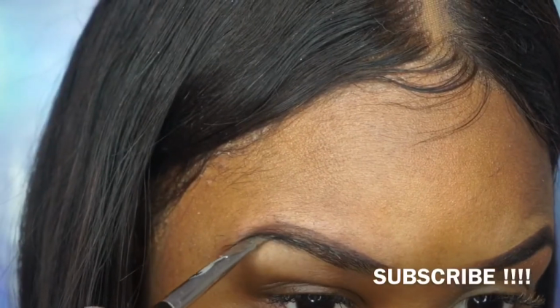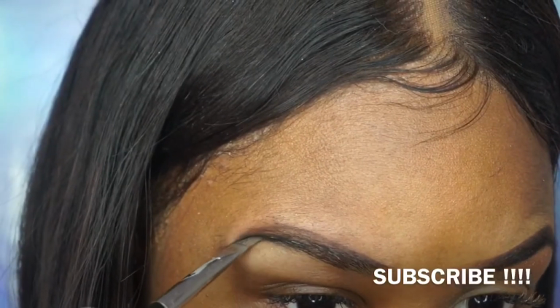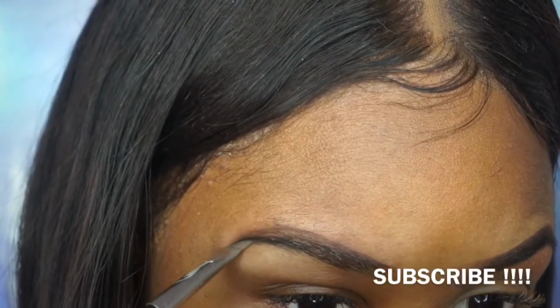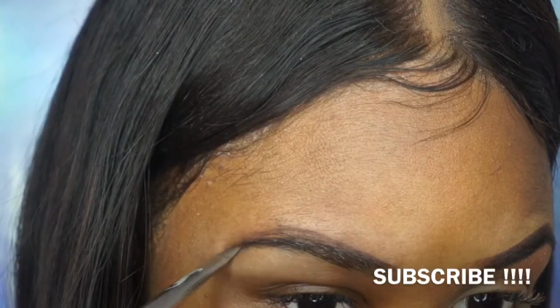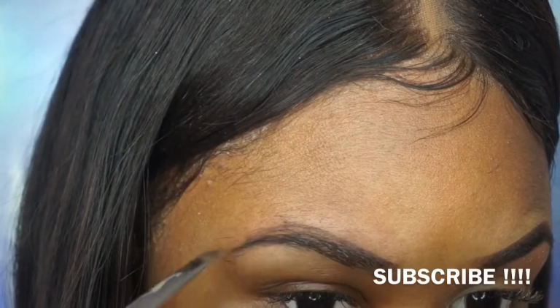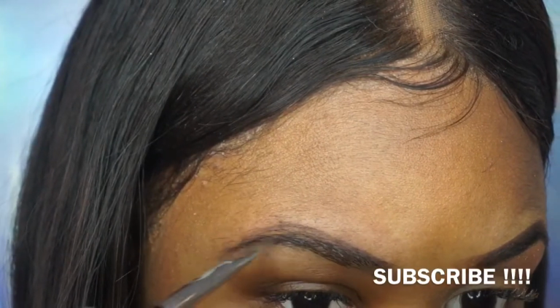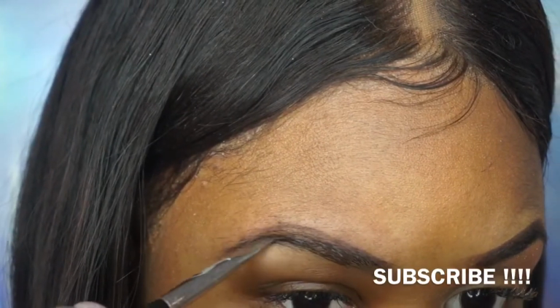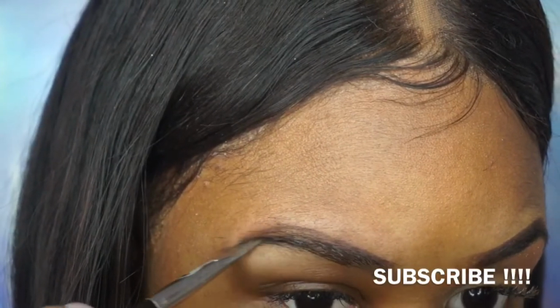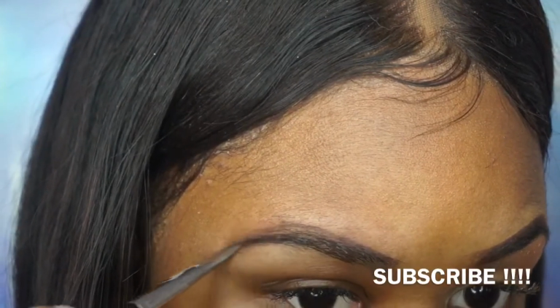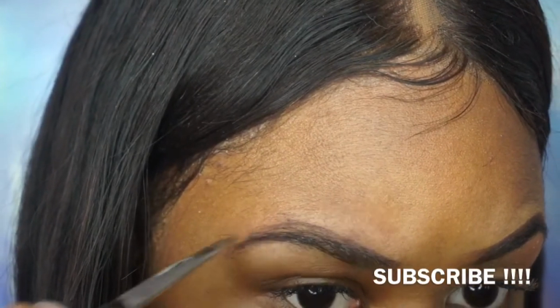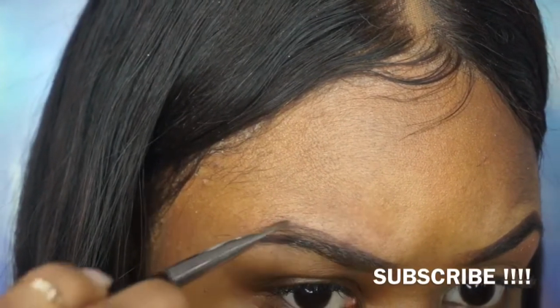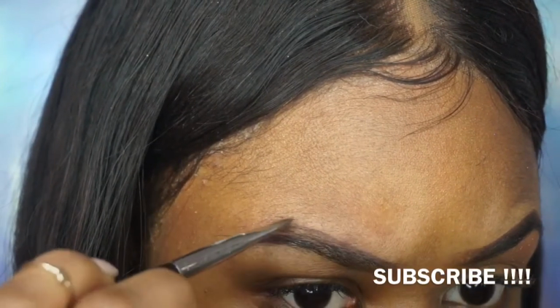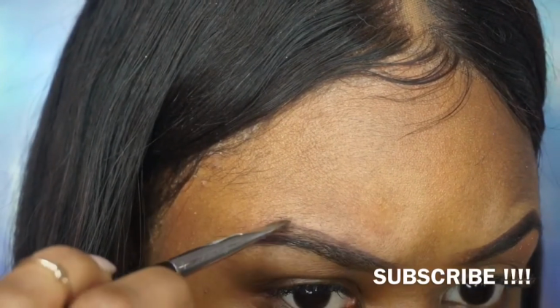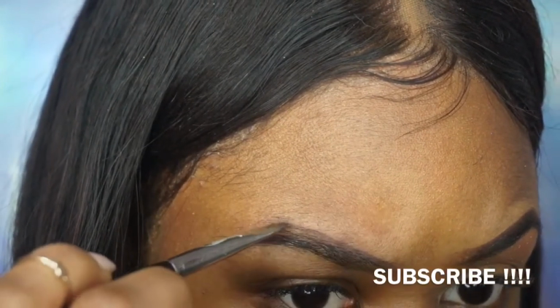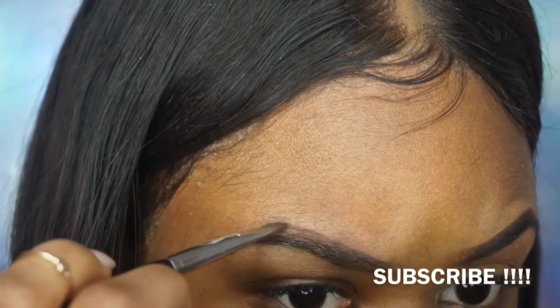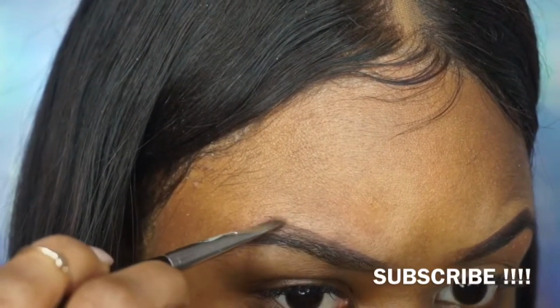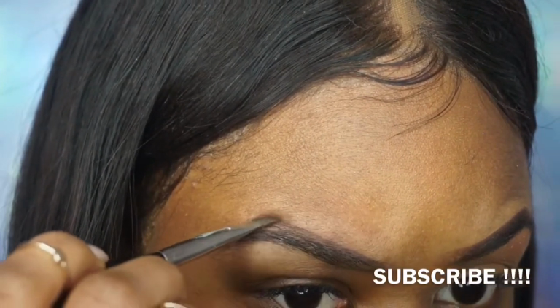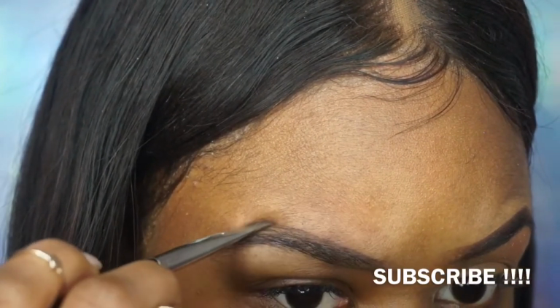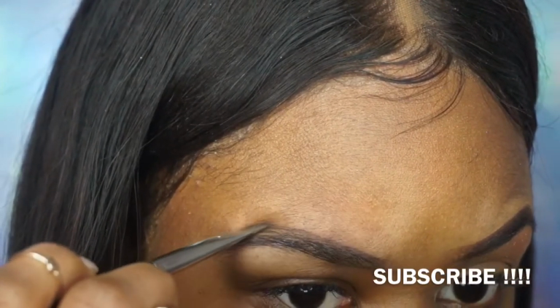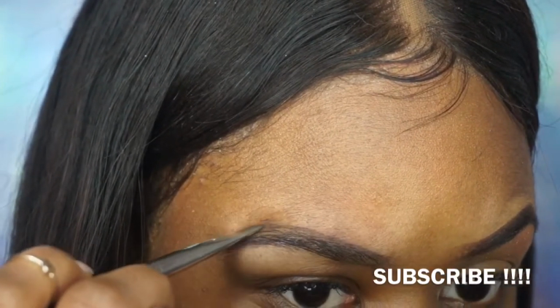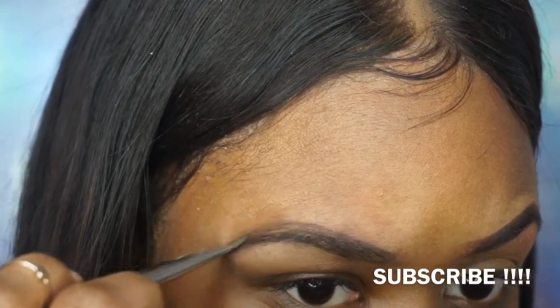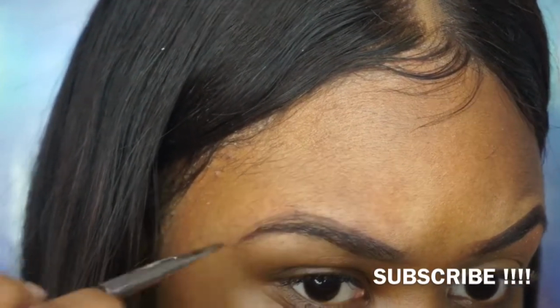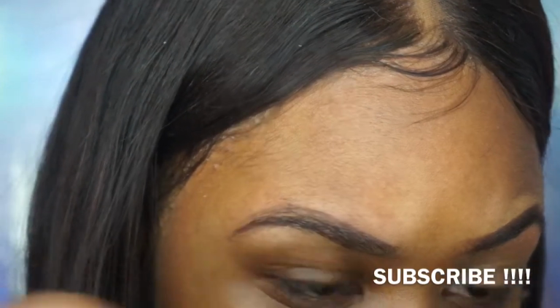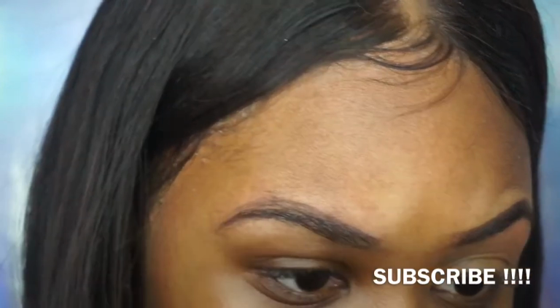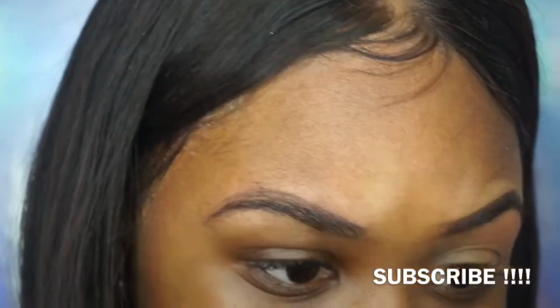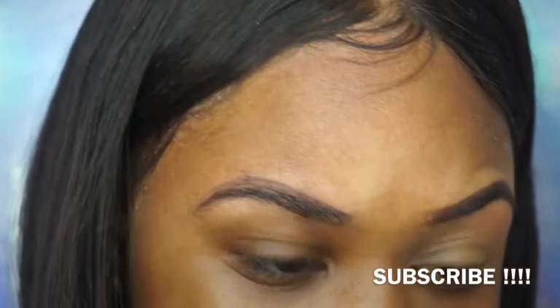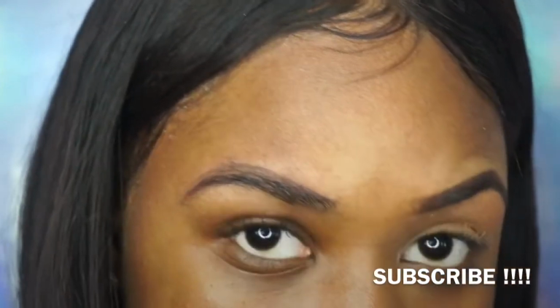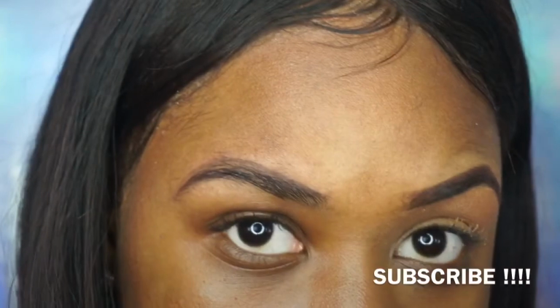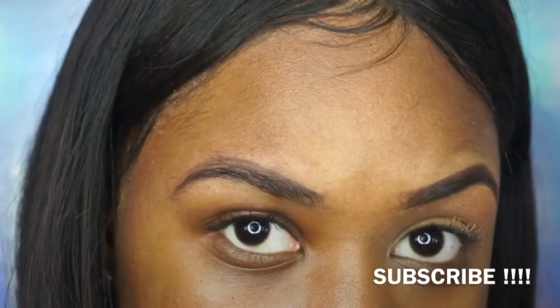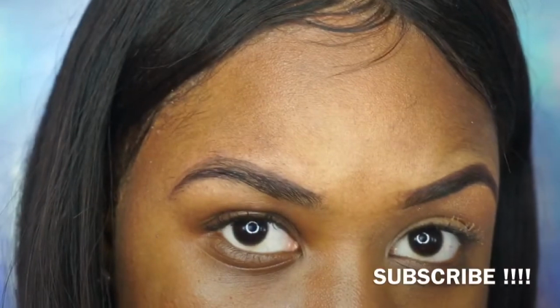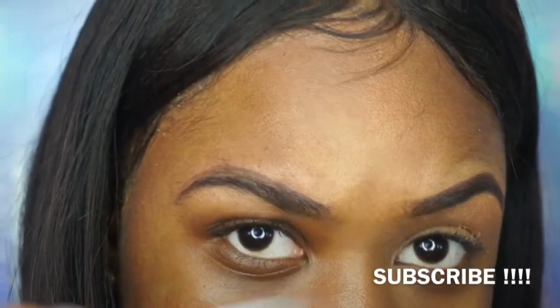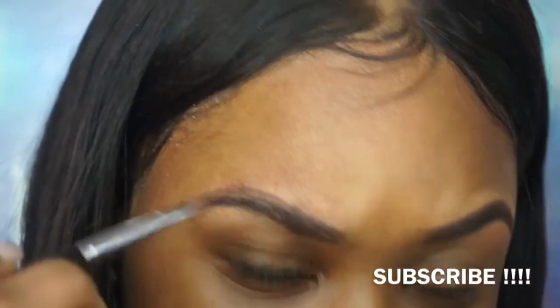Then I just start lightly filling it in slowly. It's okay if you mess up because there's always concealer we're gonna use to clean it up.